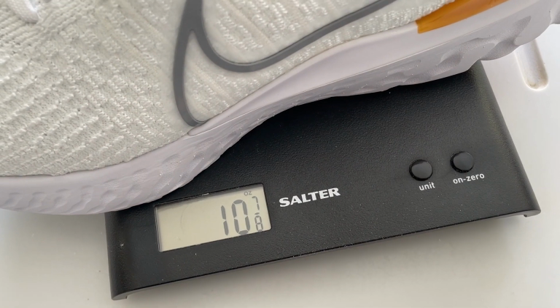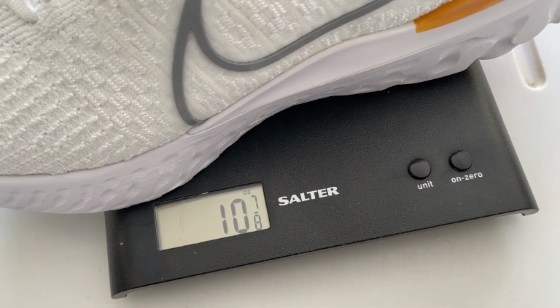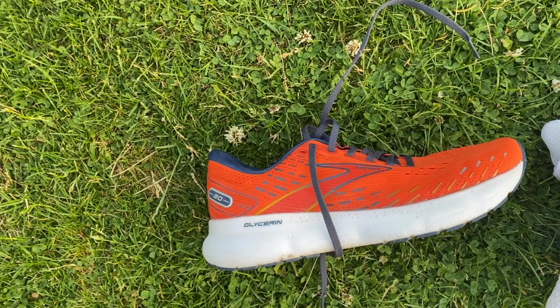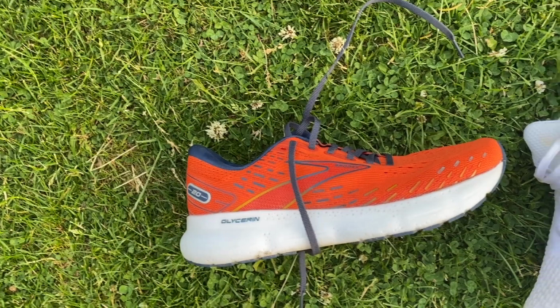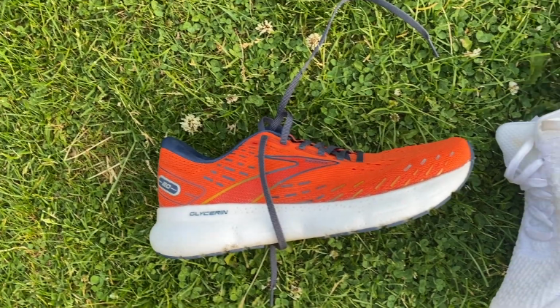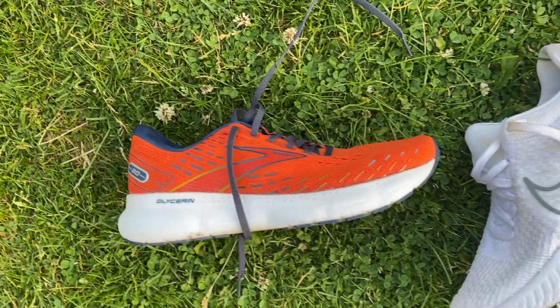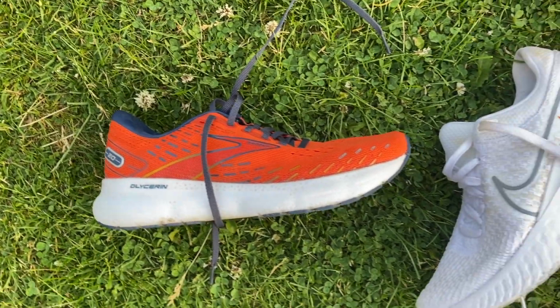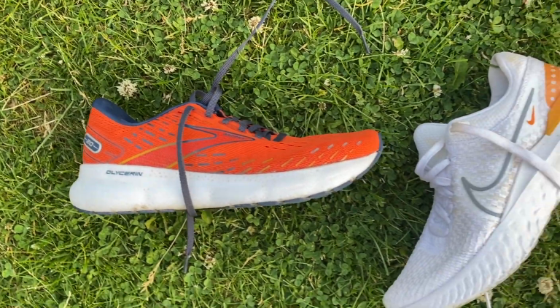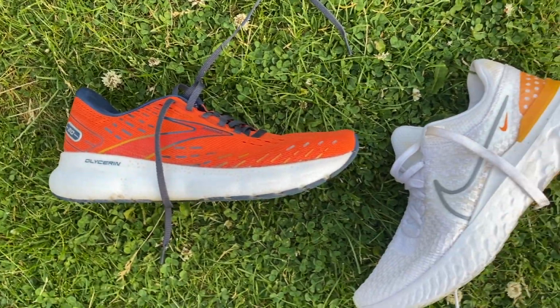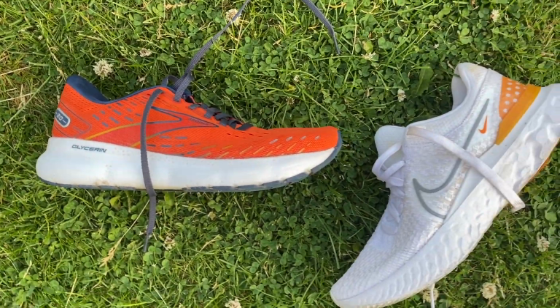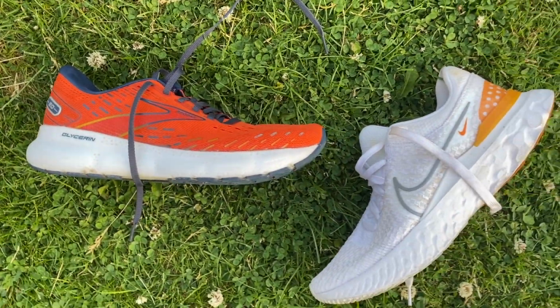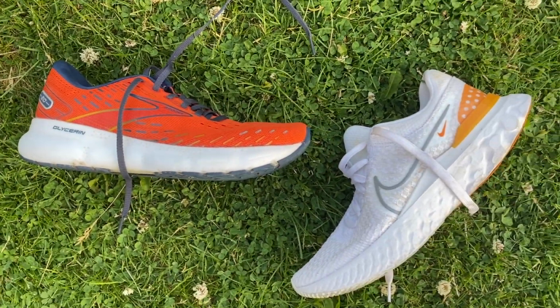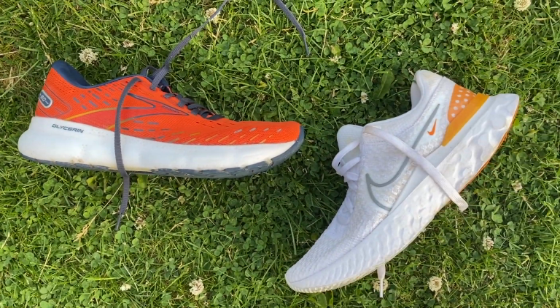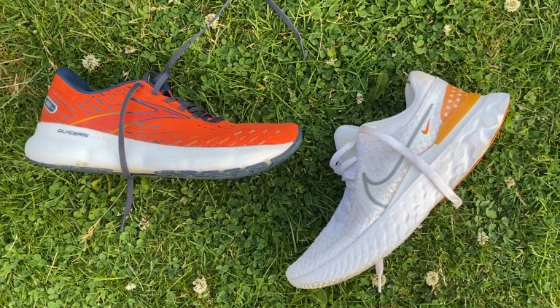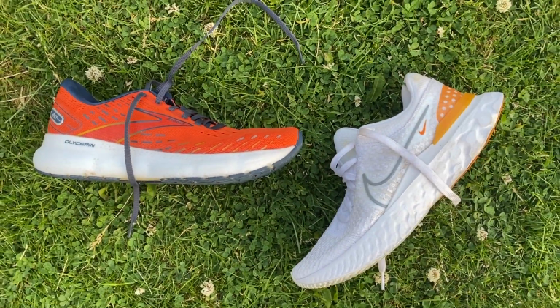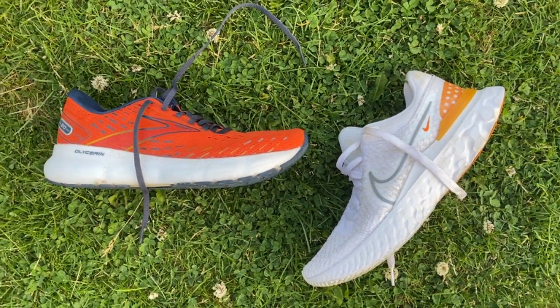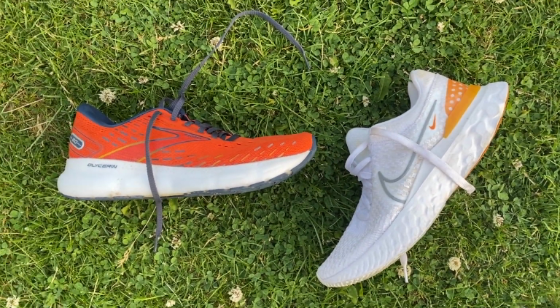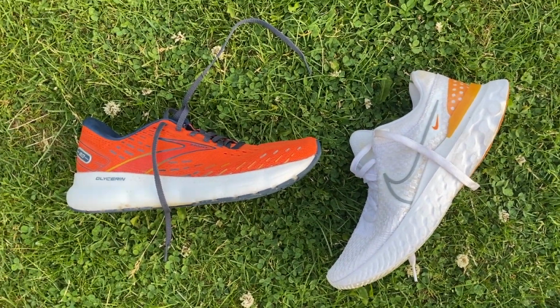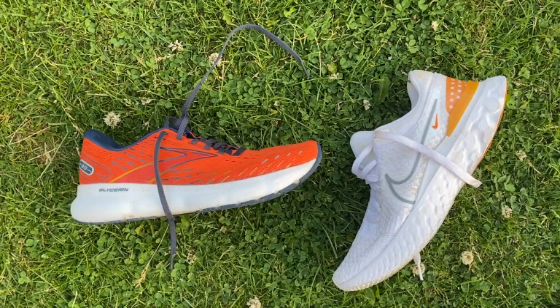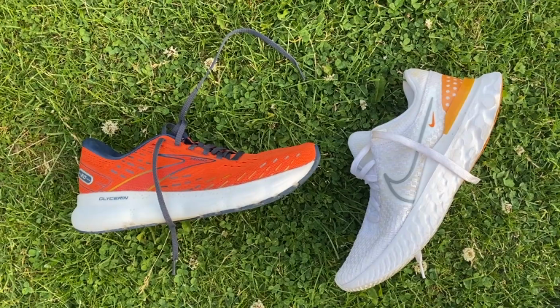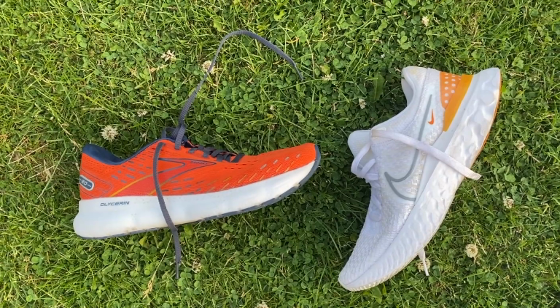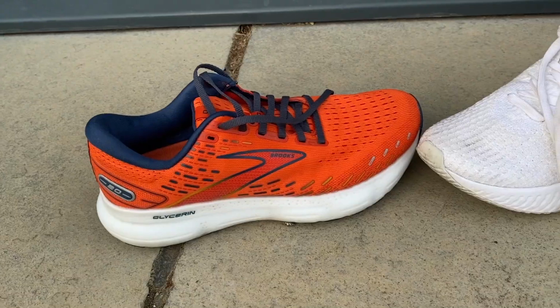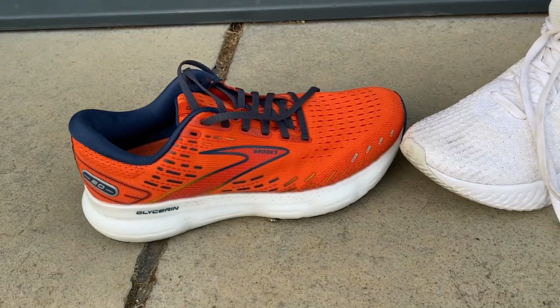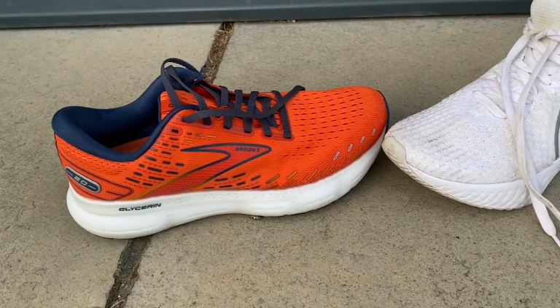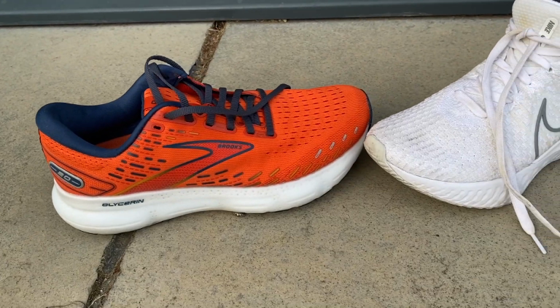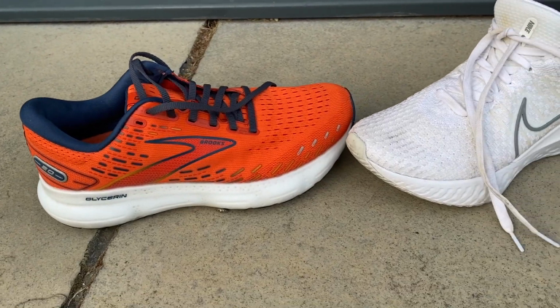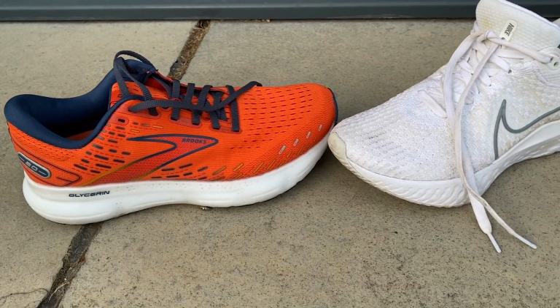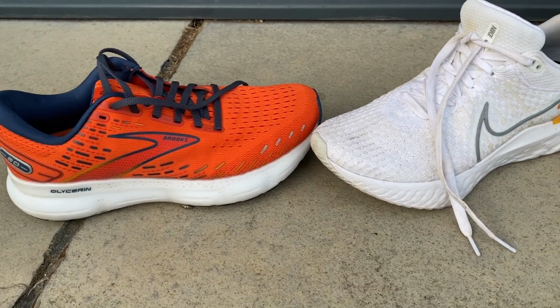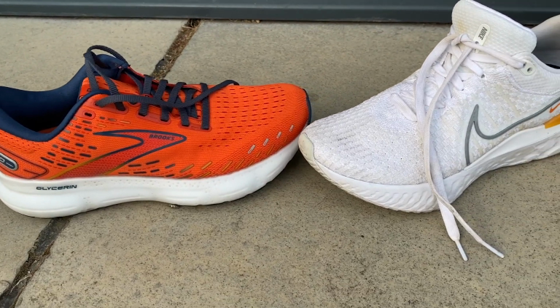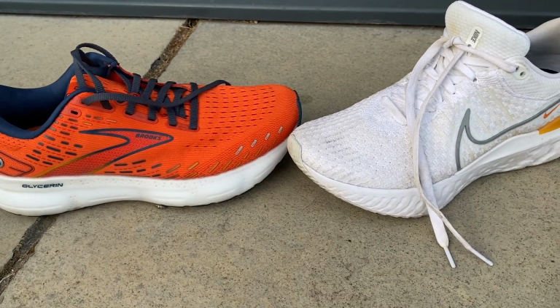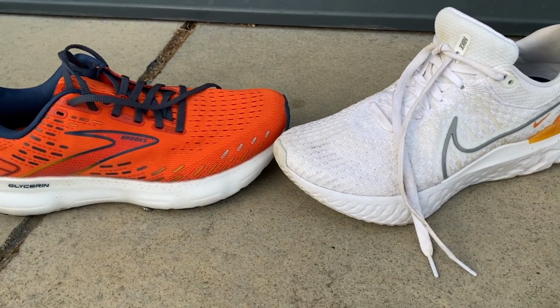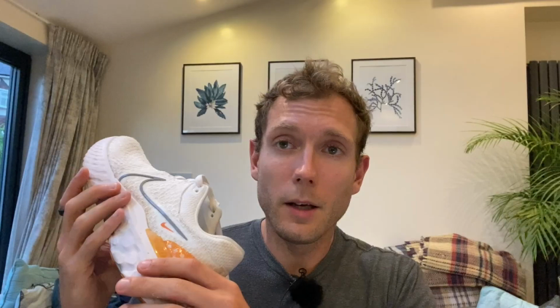The Nike has an 8mm drop from heel to toe, whereas the Brooks has a 10mm drop, and they both have a 34mm stack height at the heel.